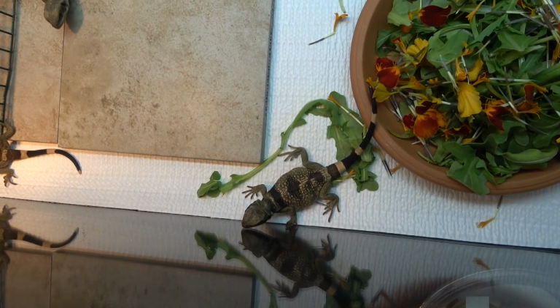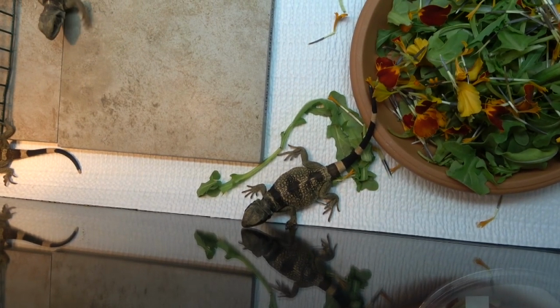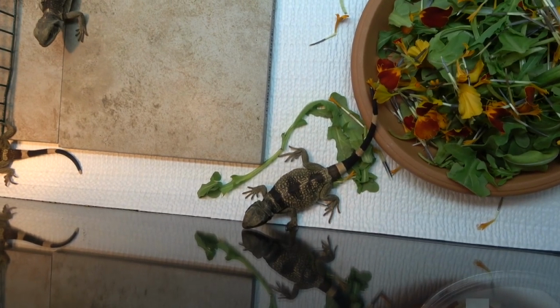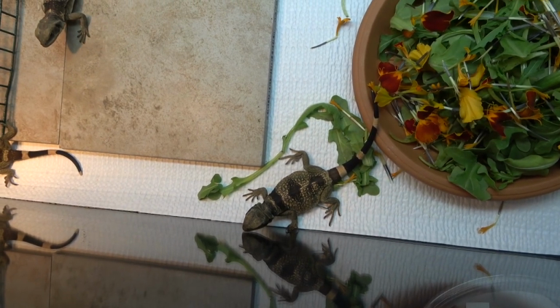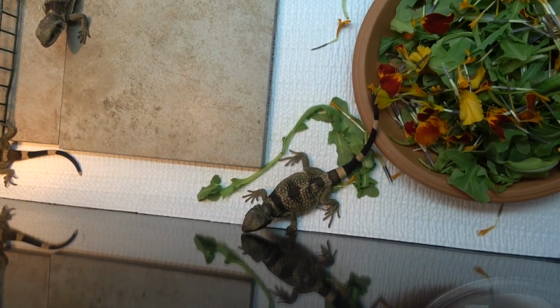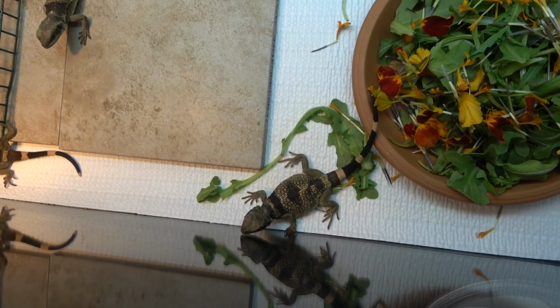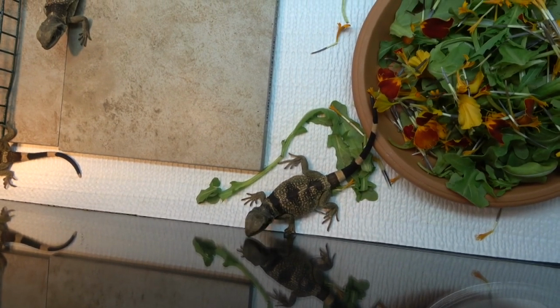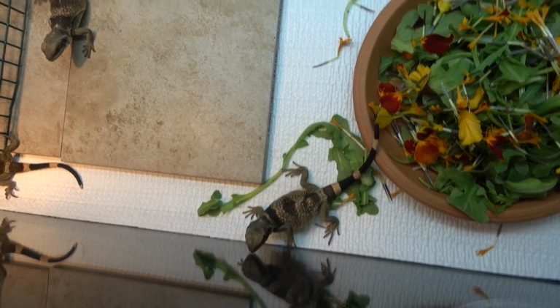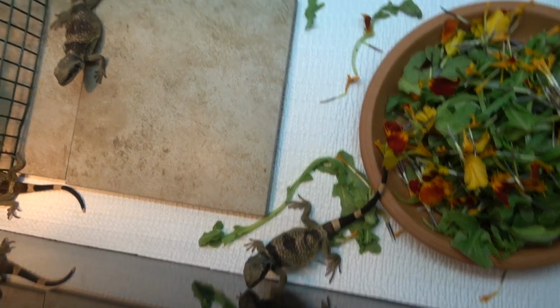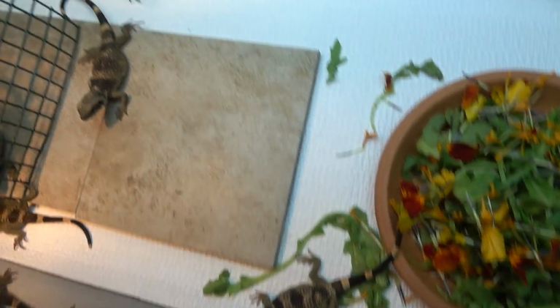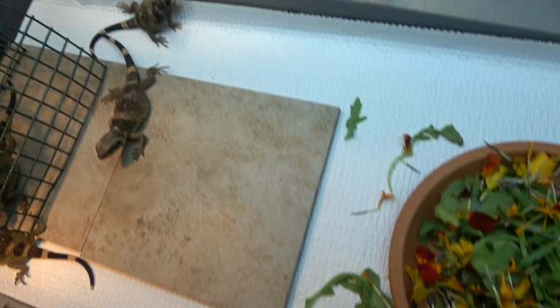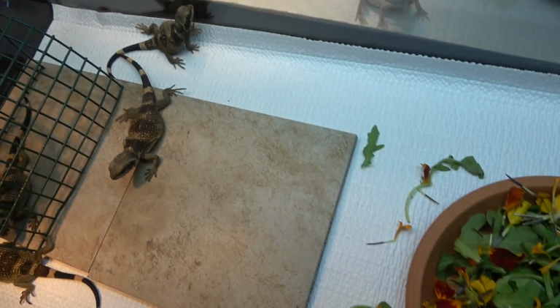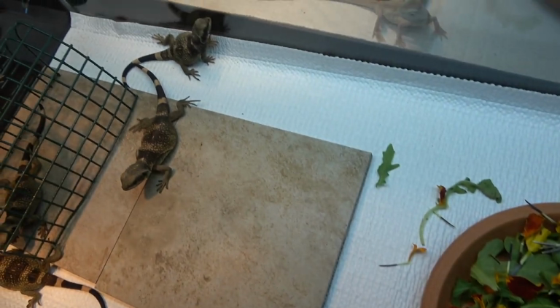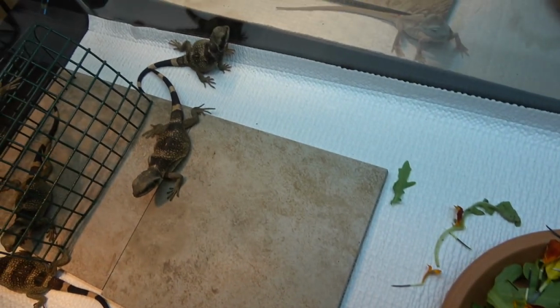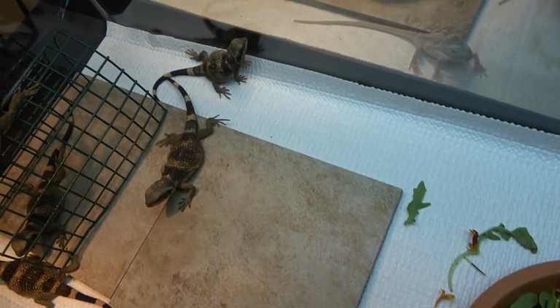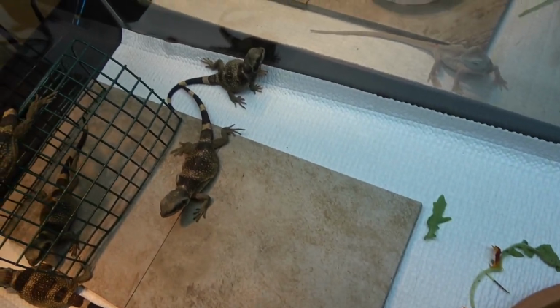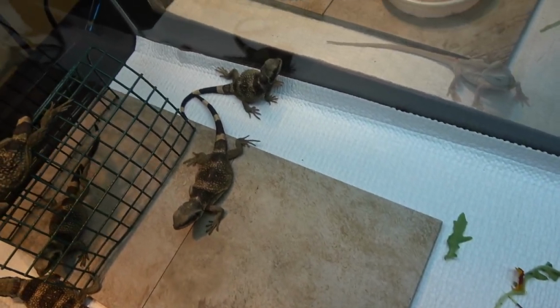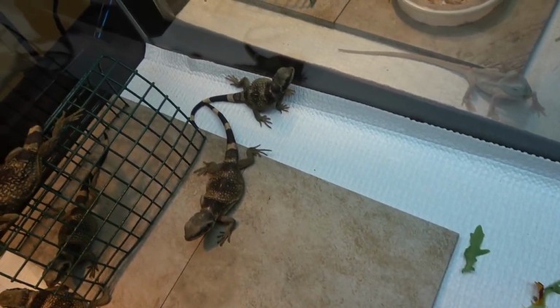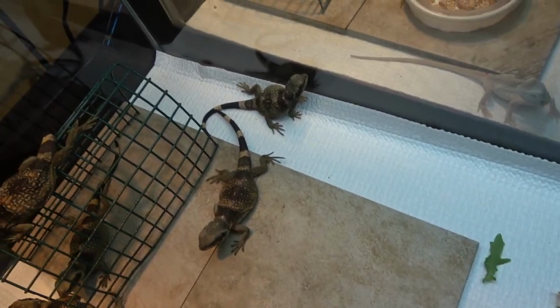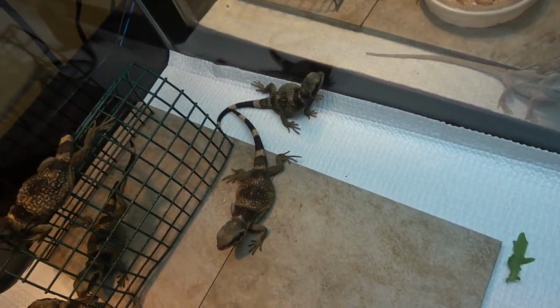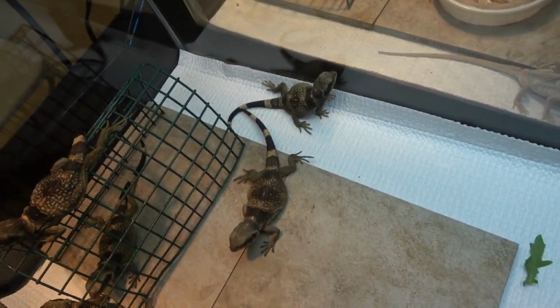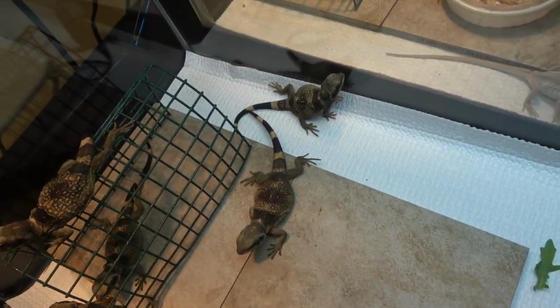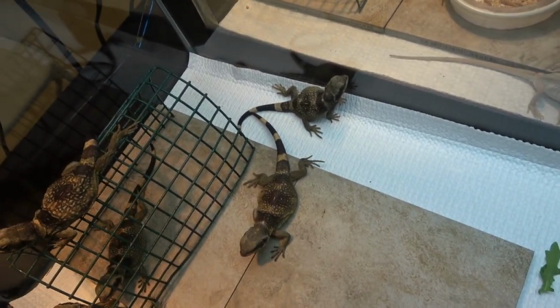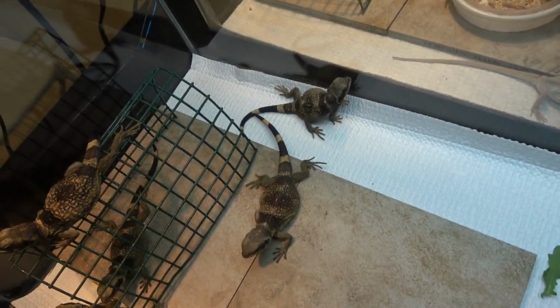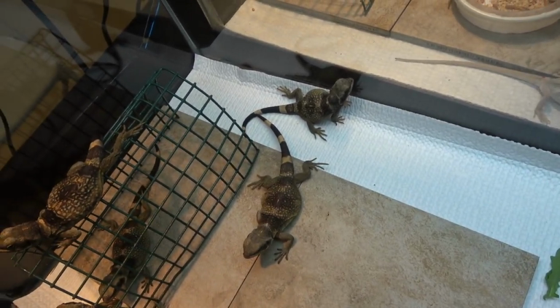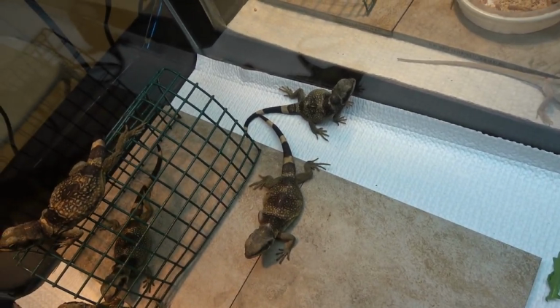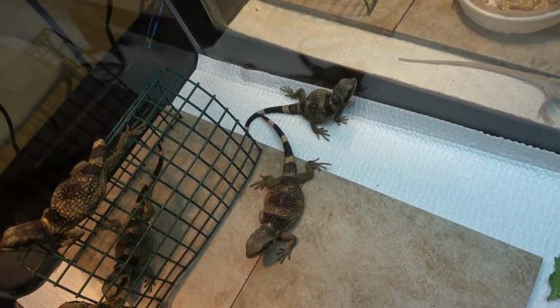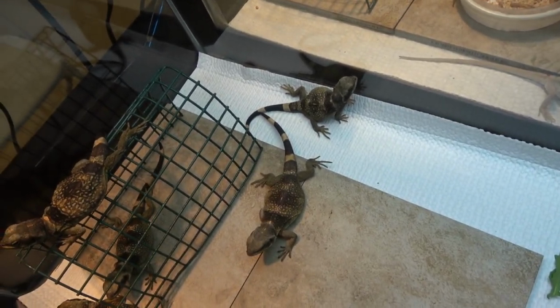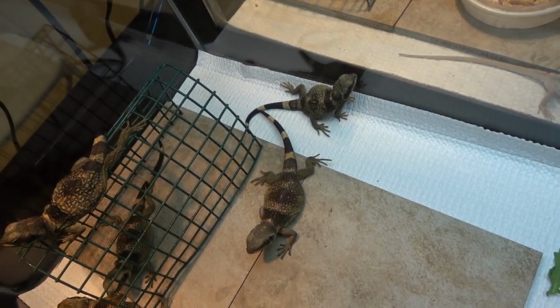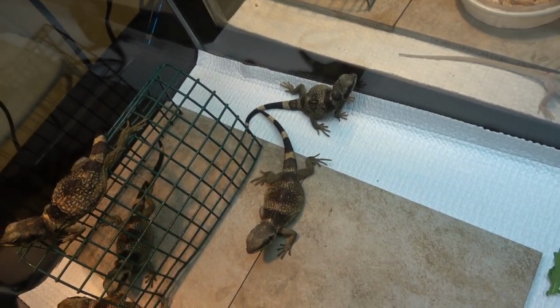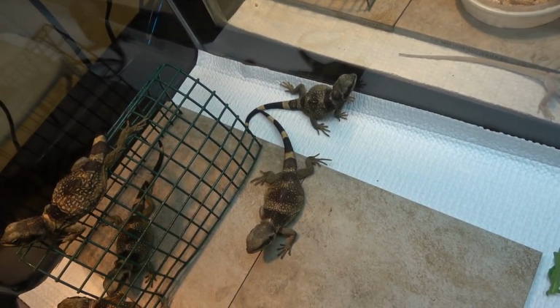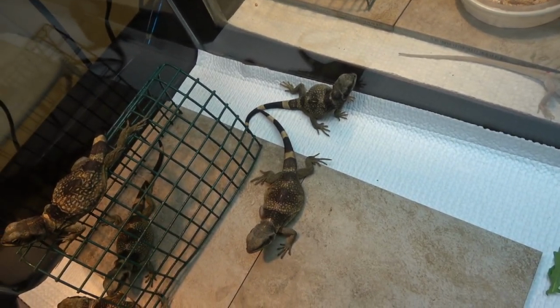This is what a baby chuckwalla looks like. They will grow up to have many different colors, including a red back.